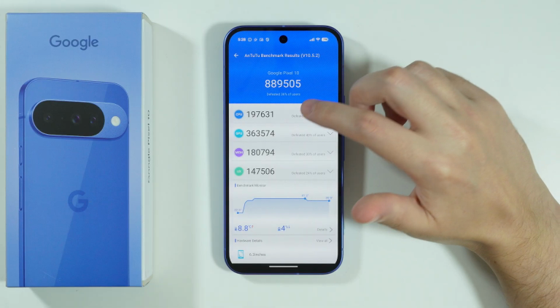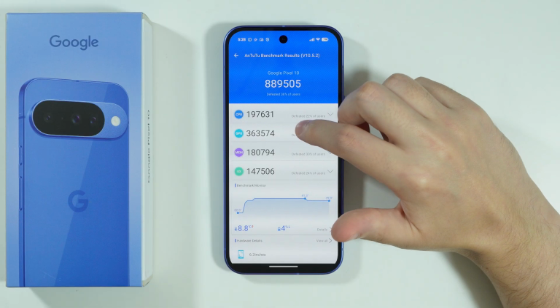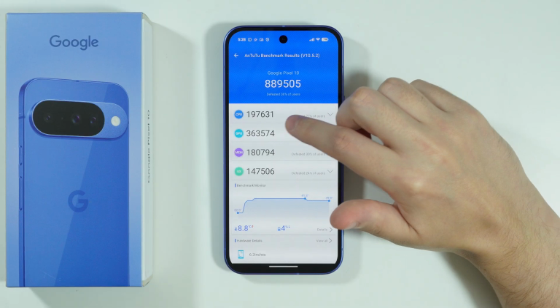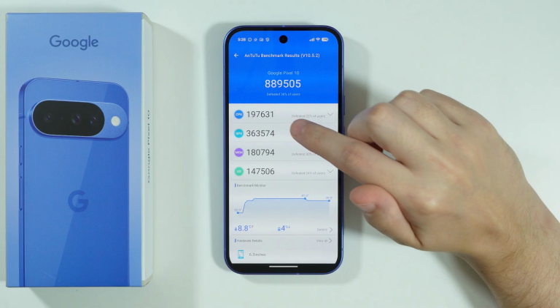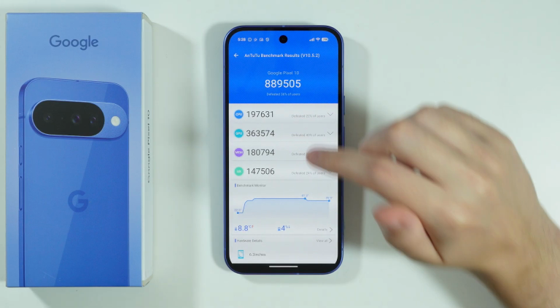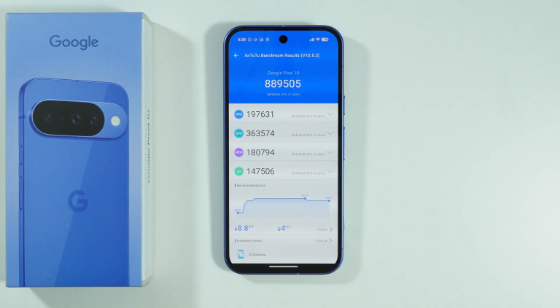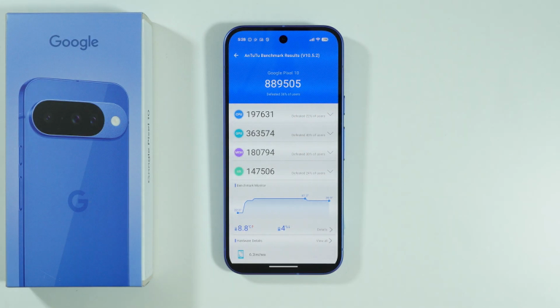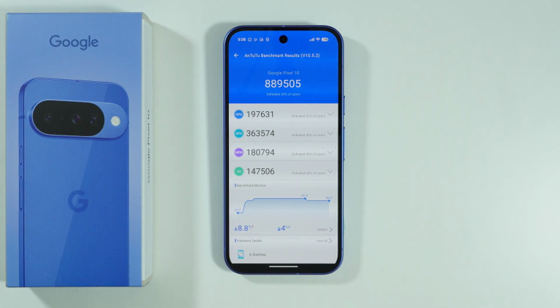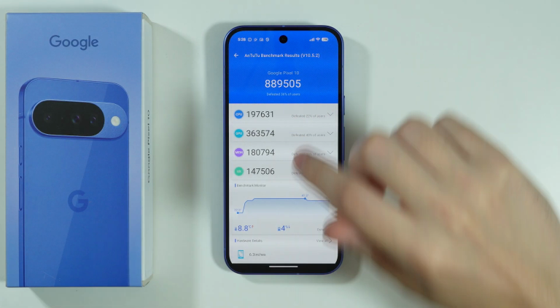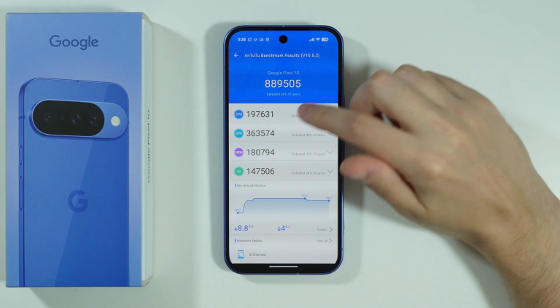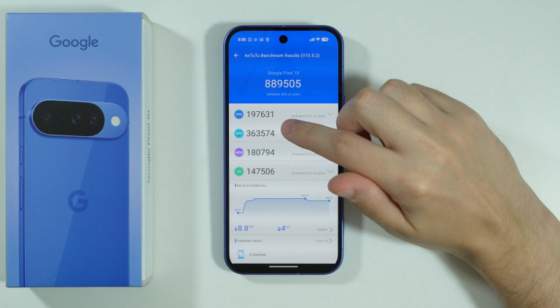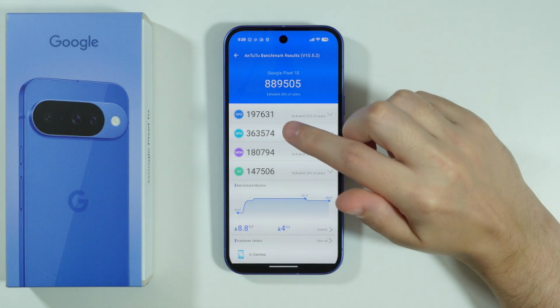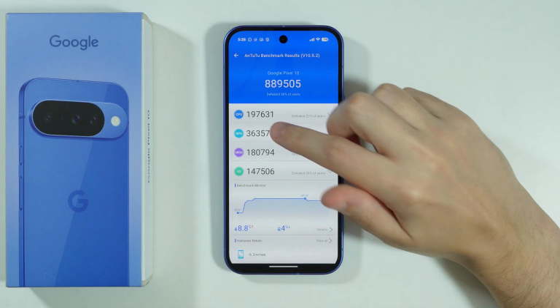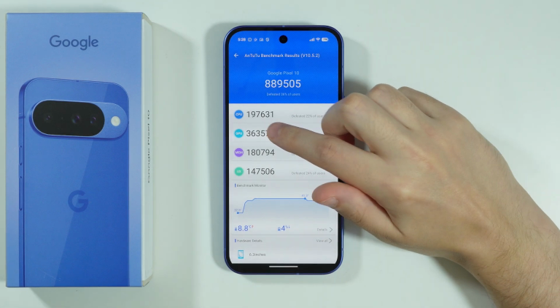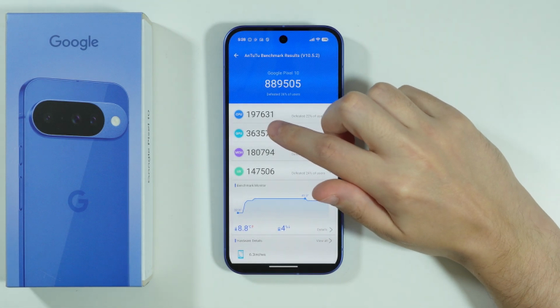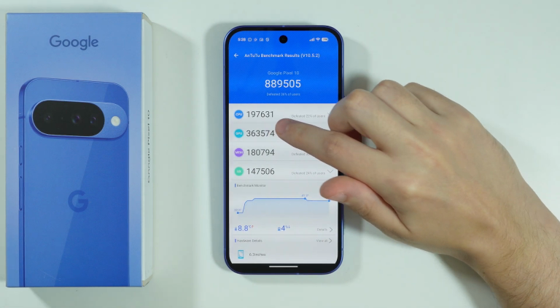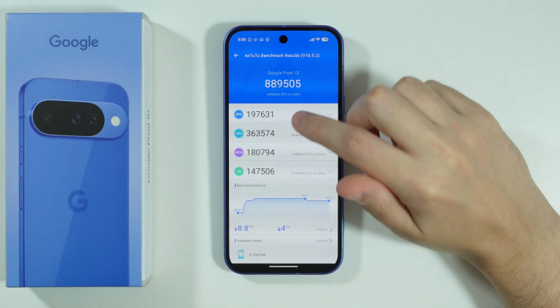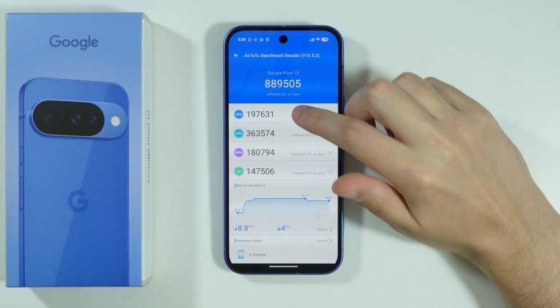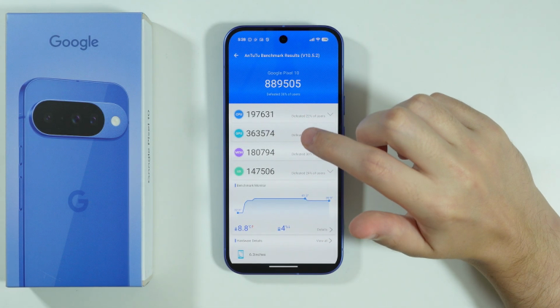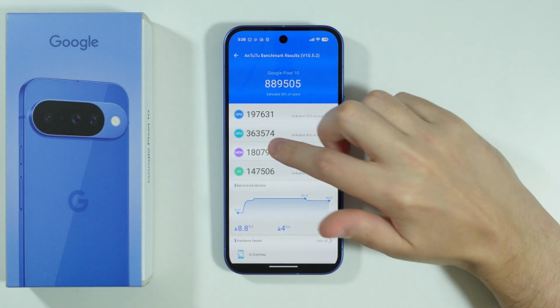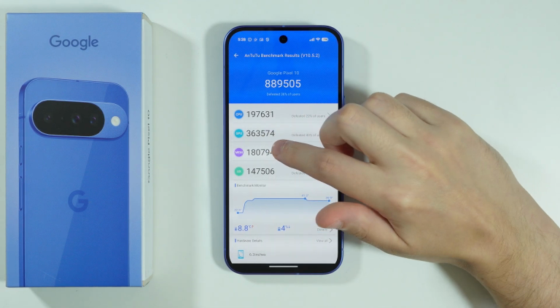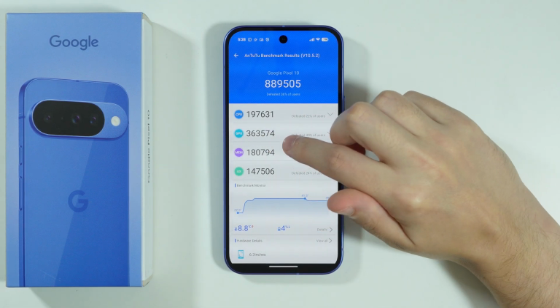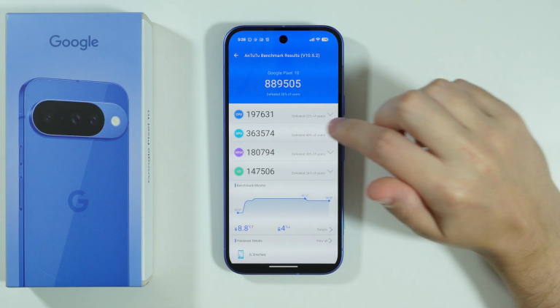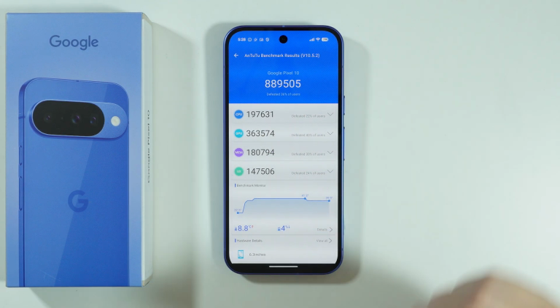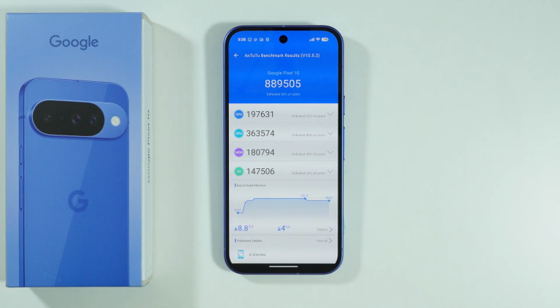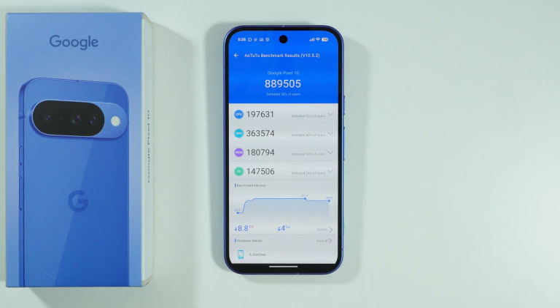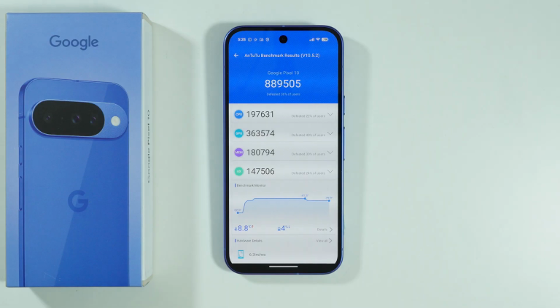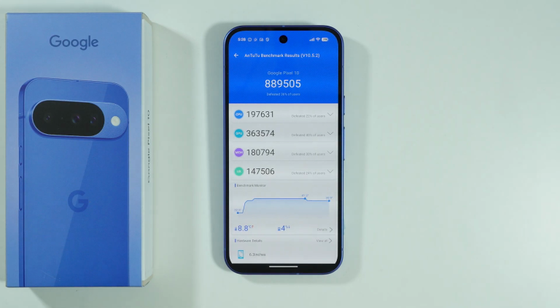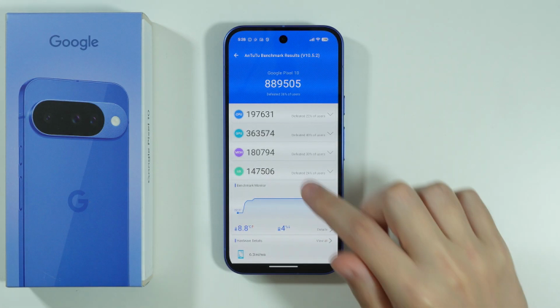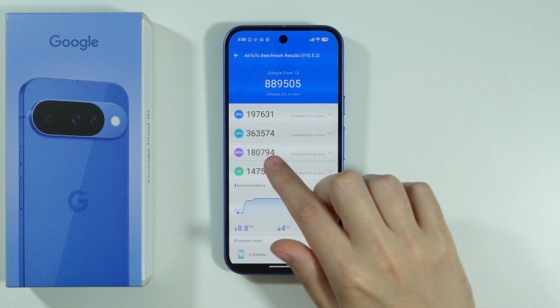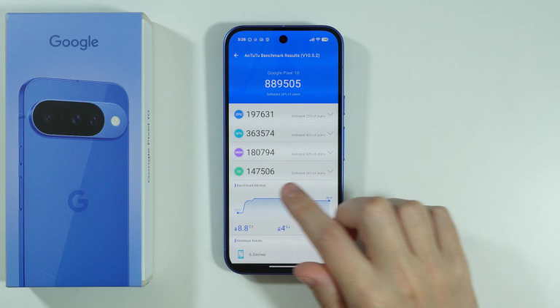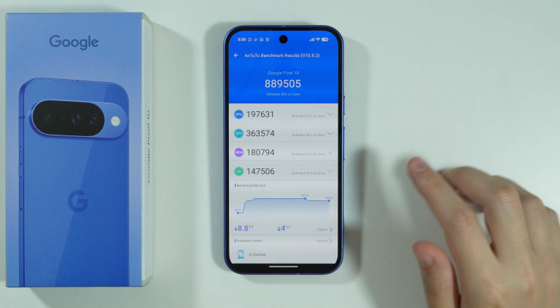Here we can also read that the CPU score is 197,000, the GPU is 363,000, and so on and so forth.